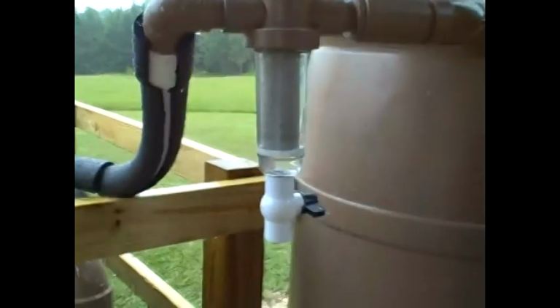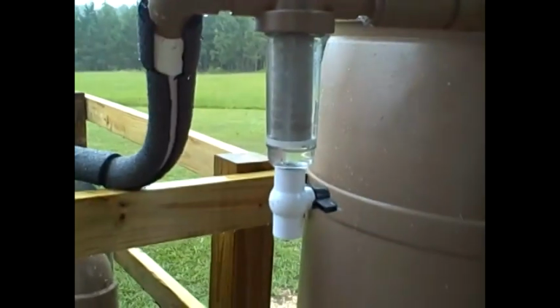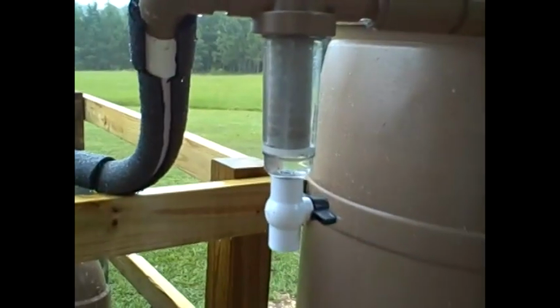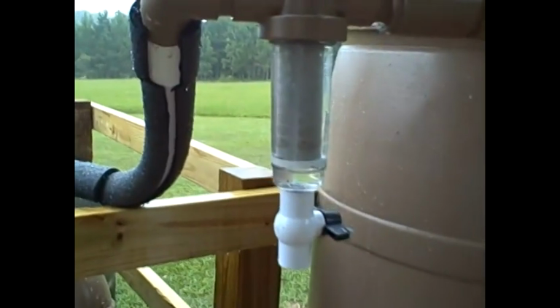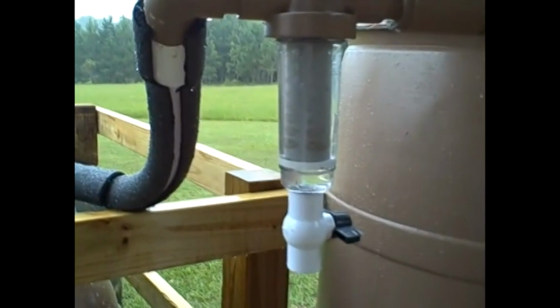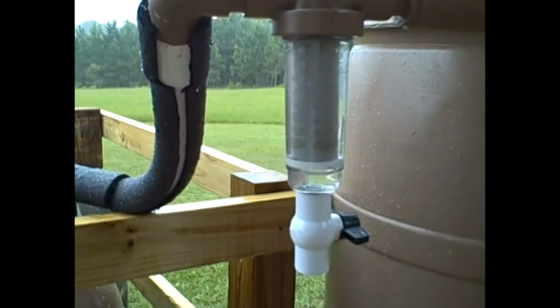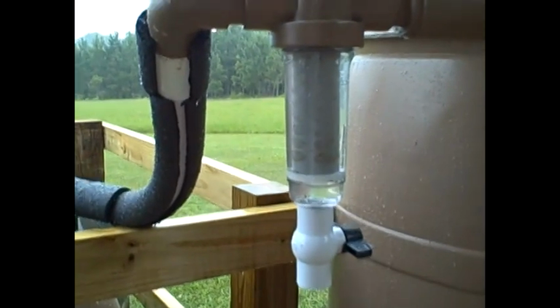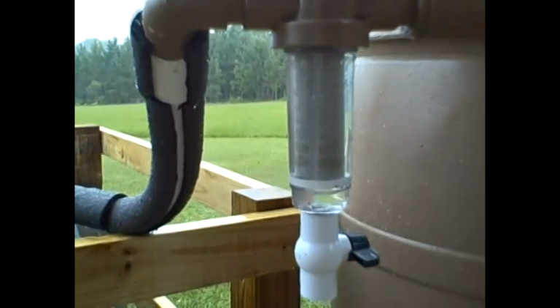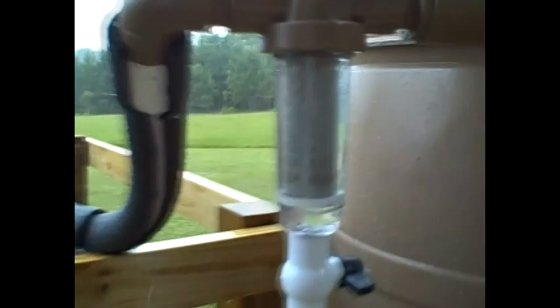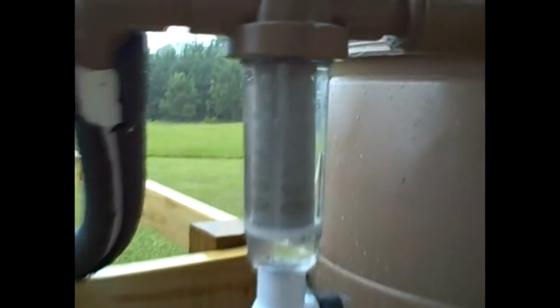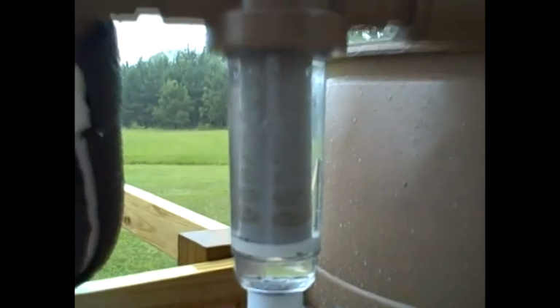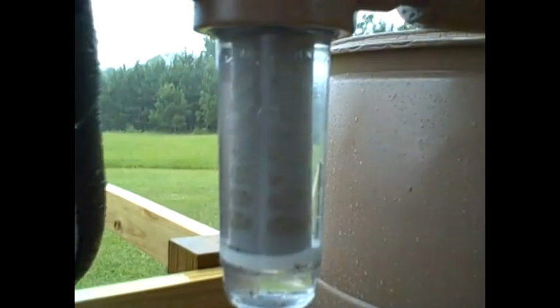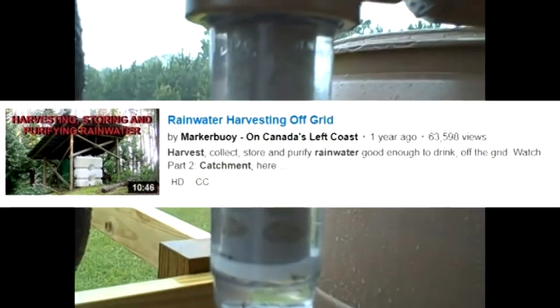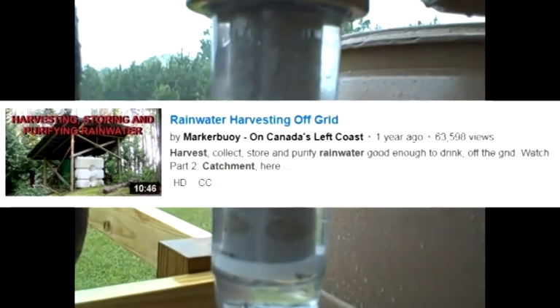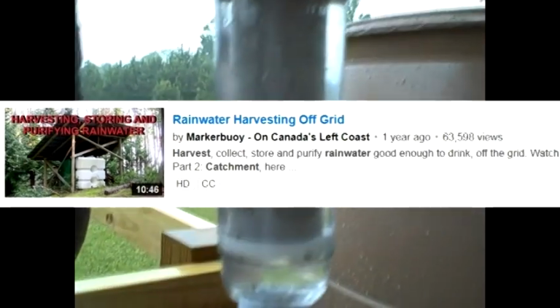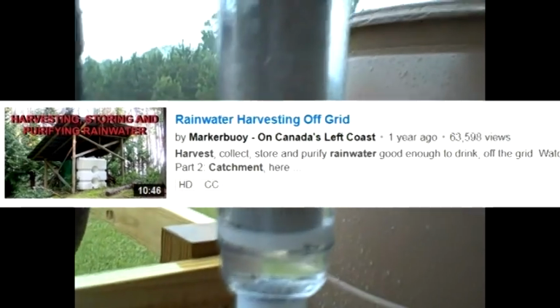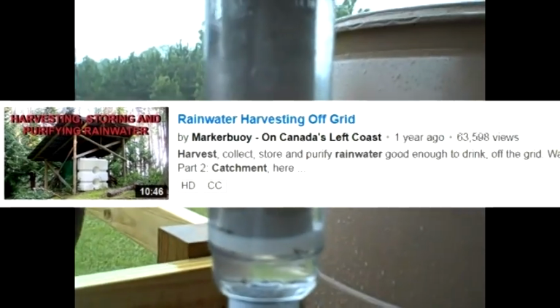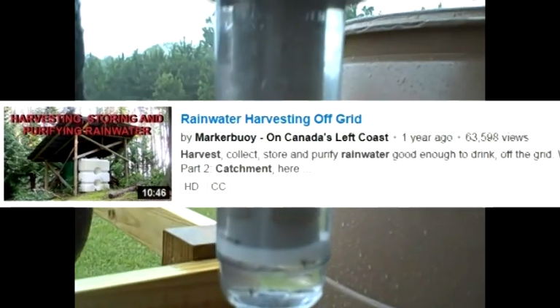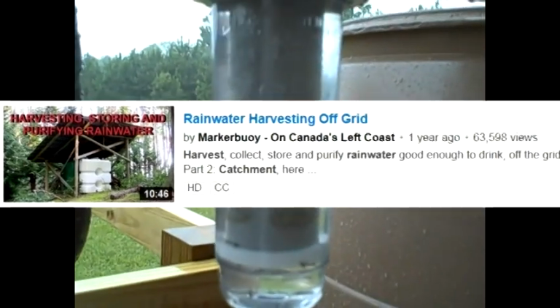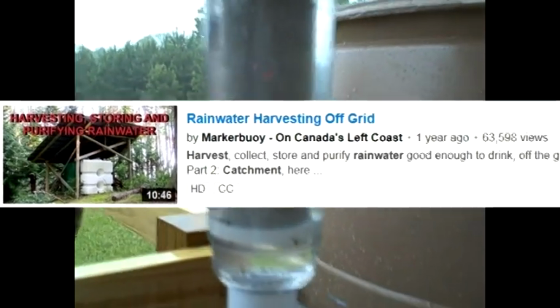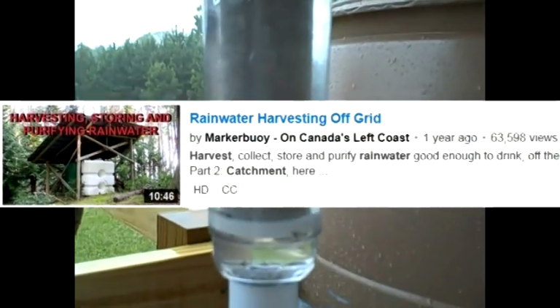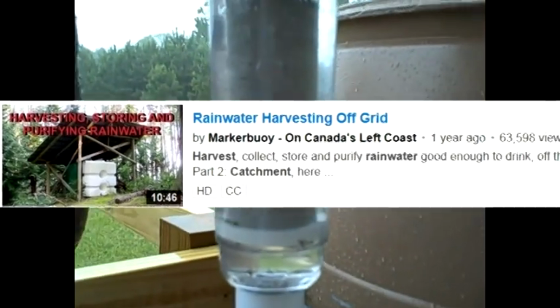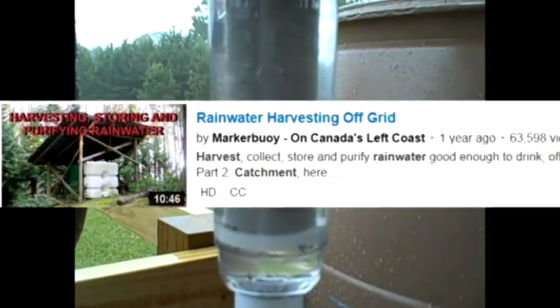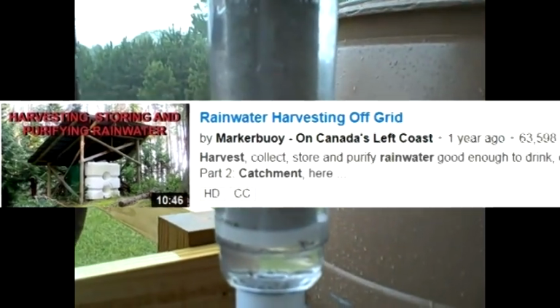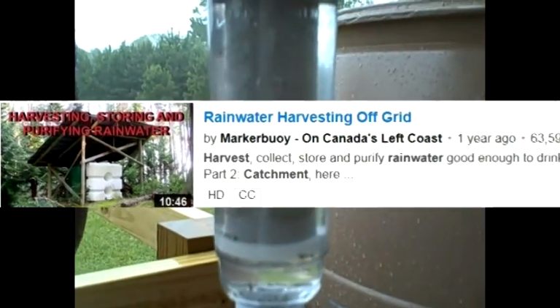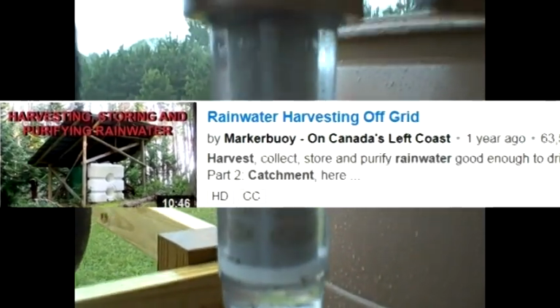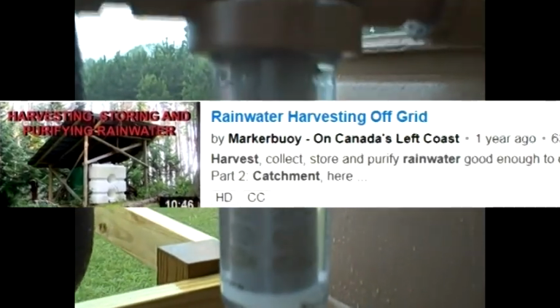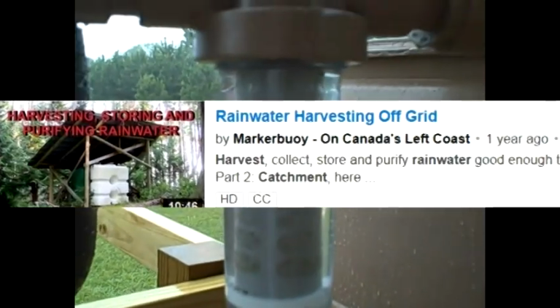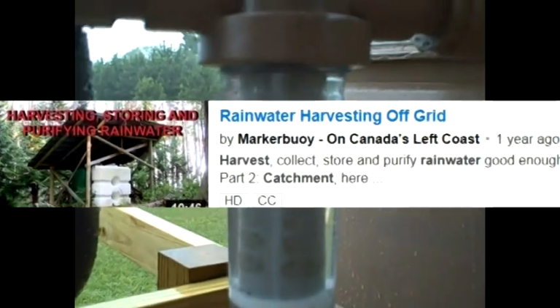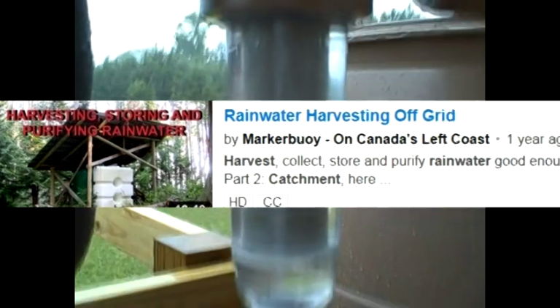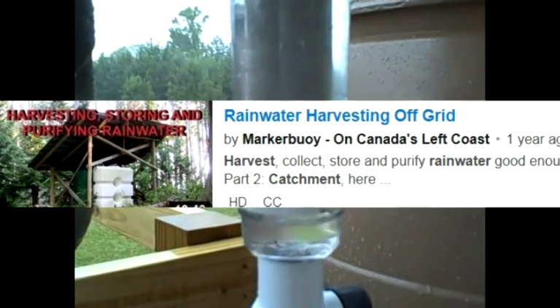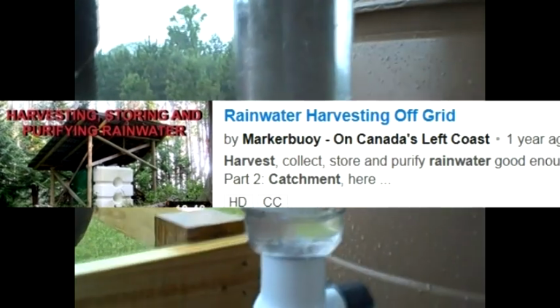And this is the inline filter. I got the idea from YouTuber Marker Buoy — it's a great video to watch too.